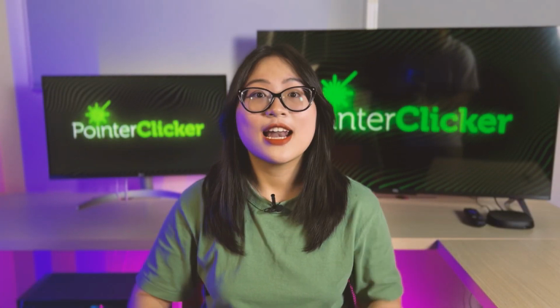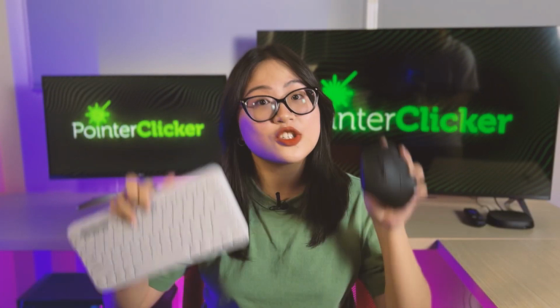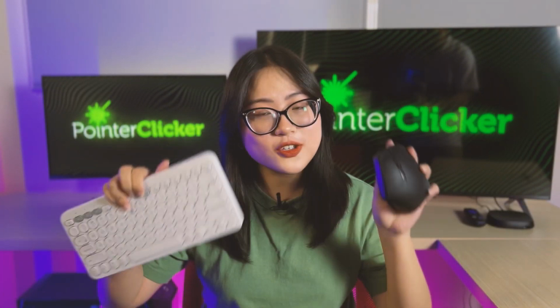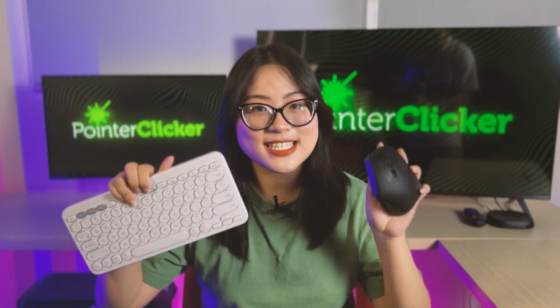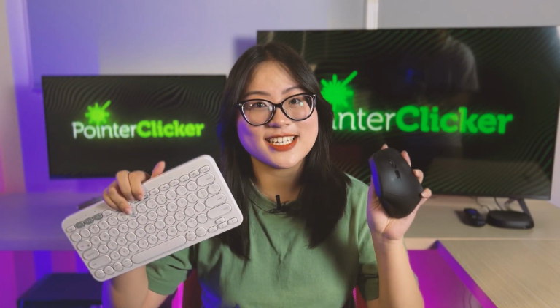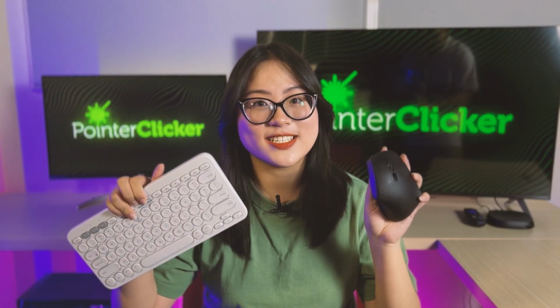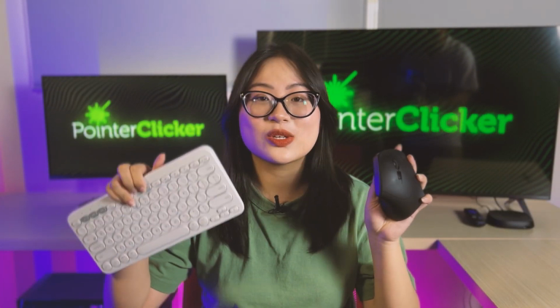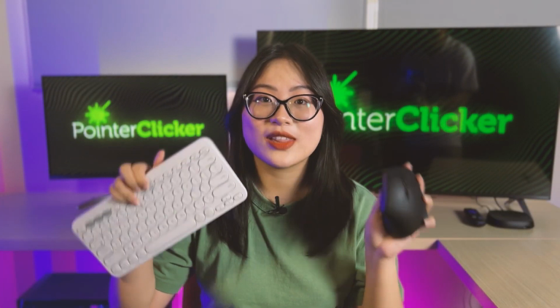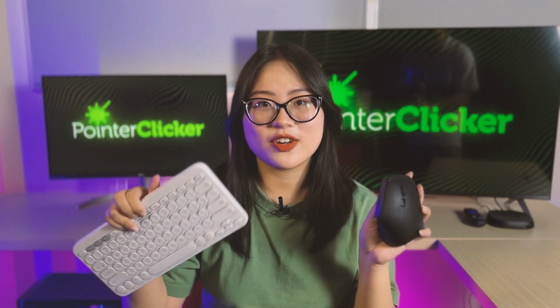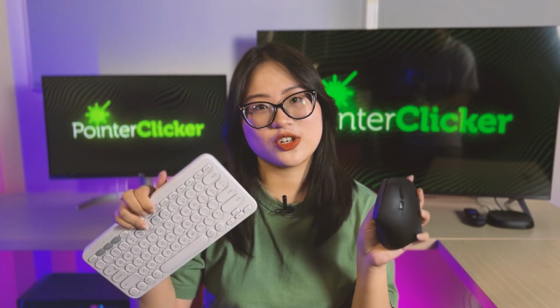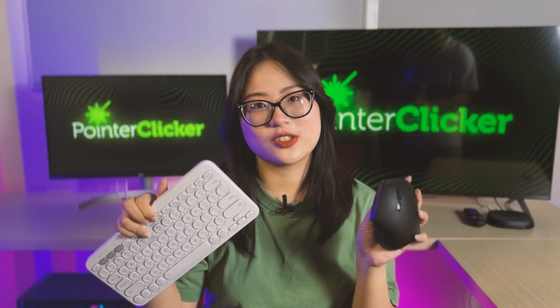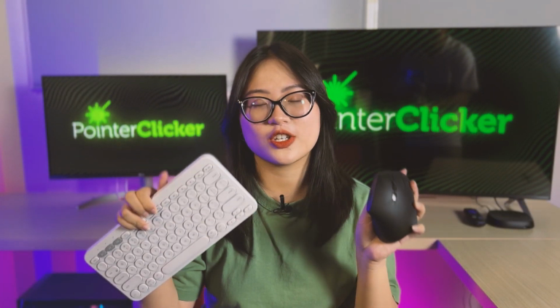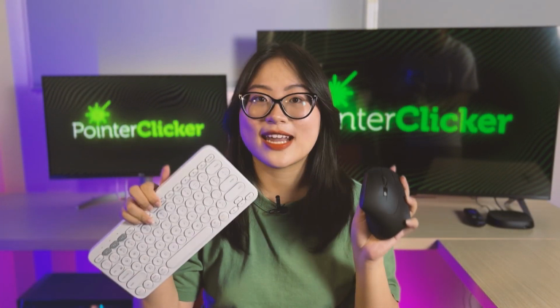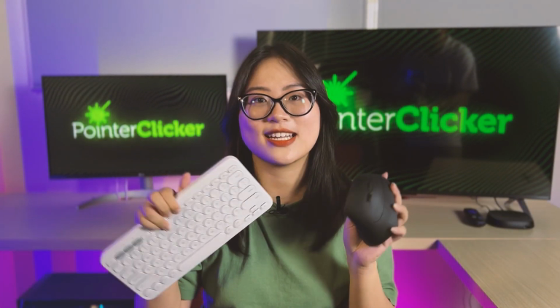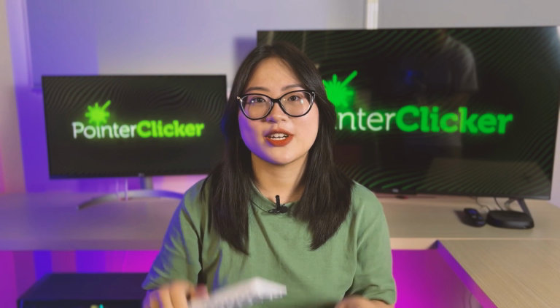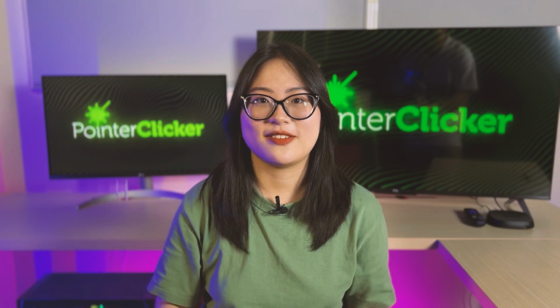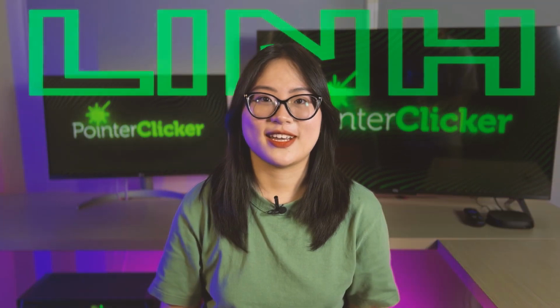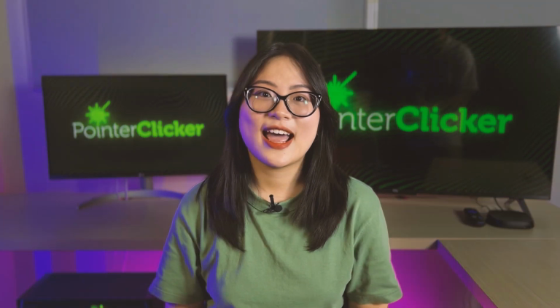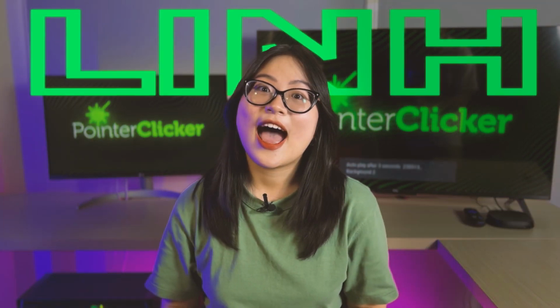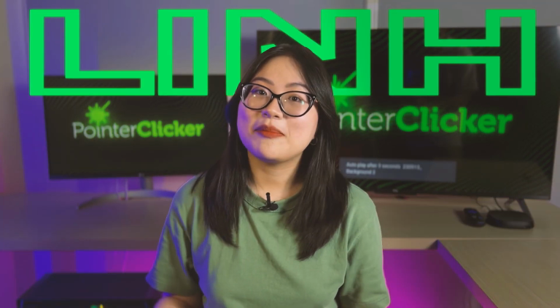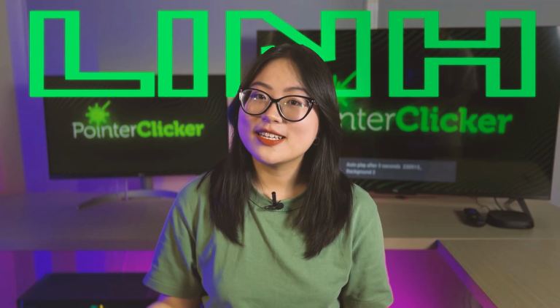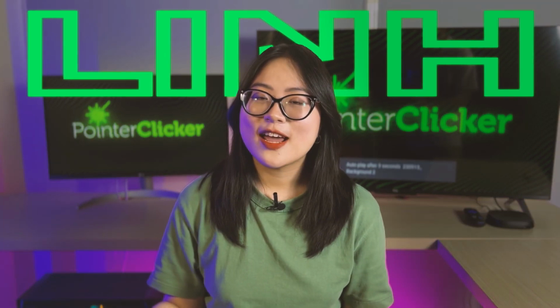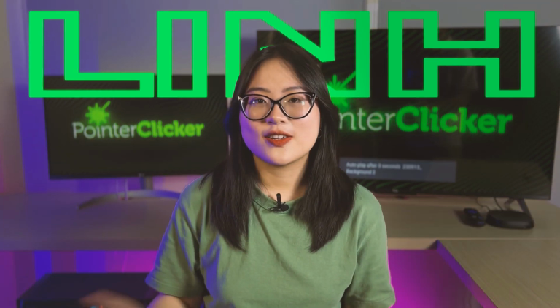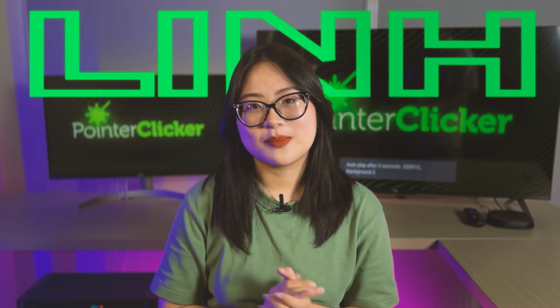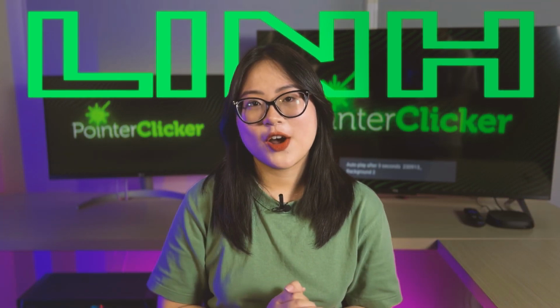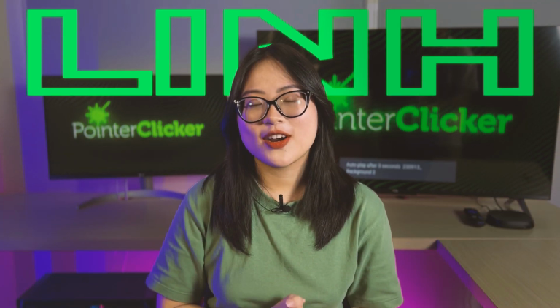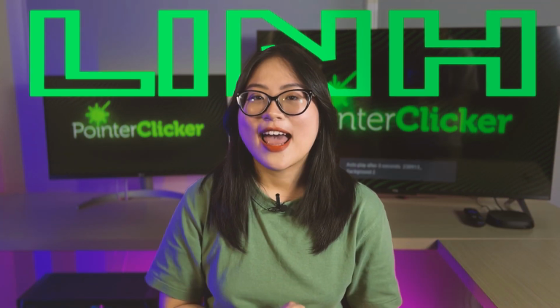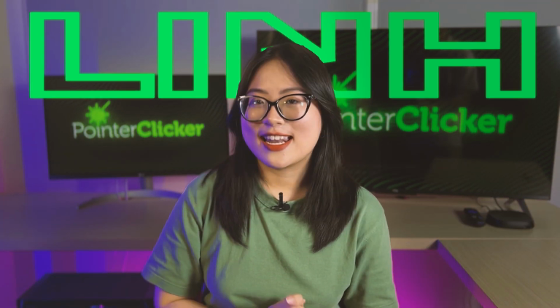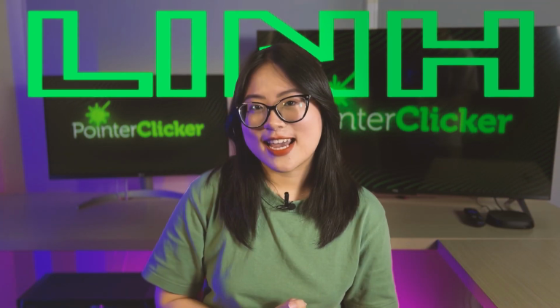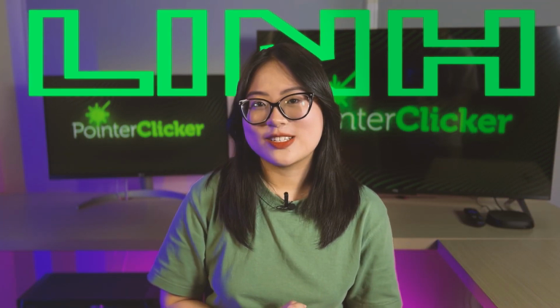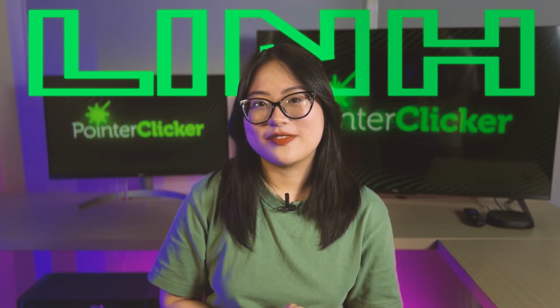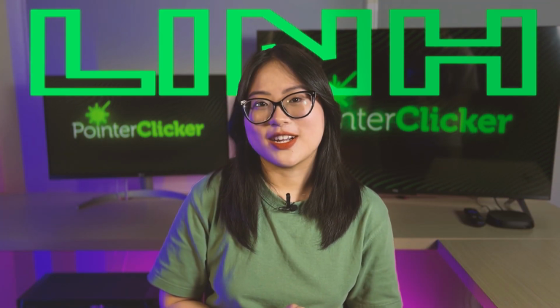Let's use these gadgets to leverage your search on any smart TV. I'm Lynn, your tech supporter, and let's get into the video.